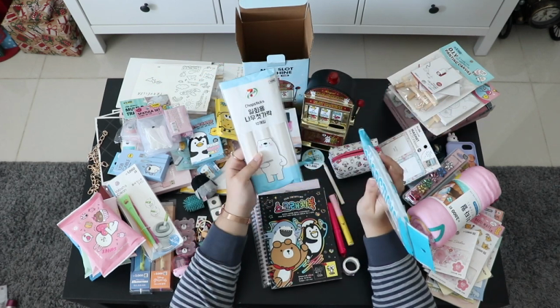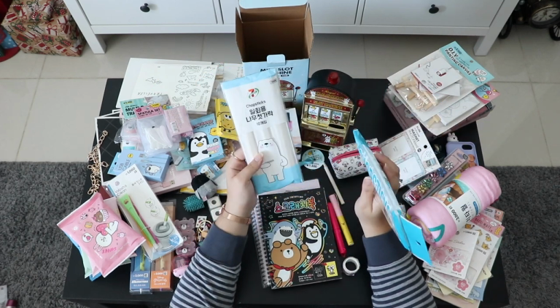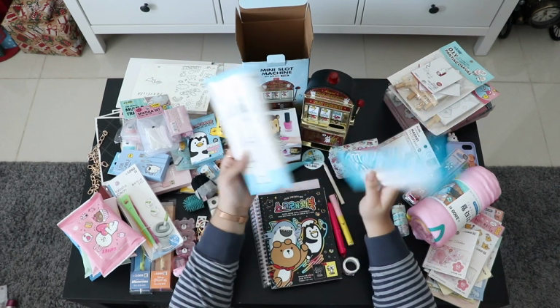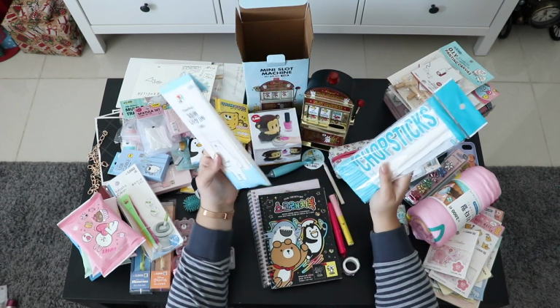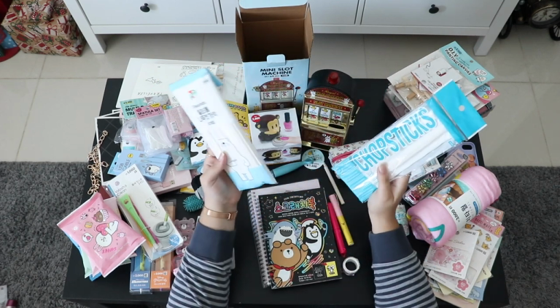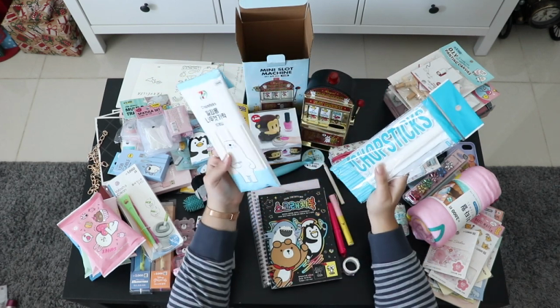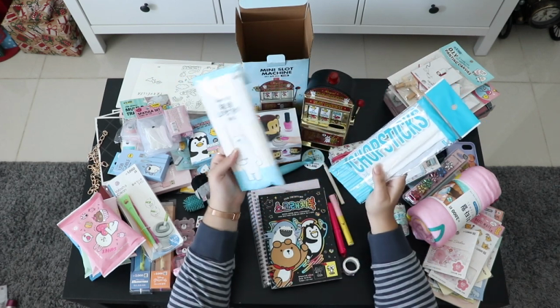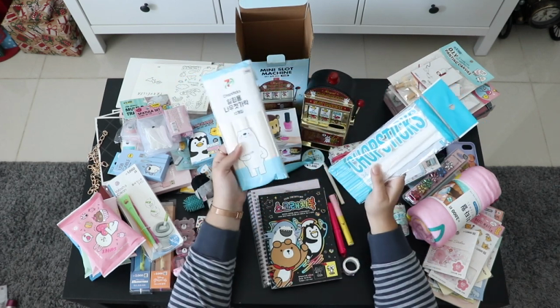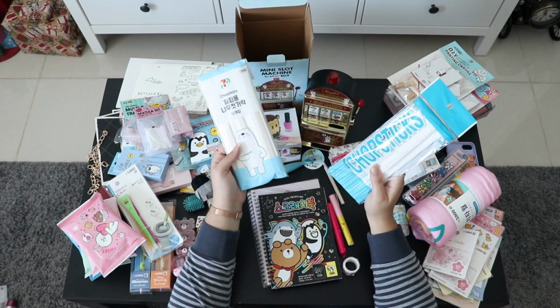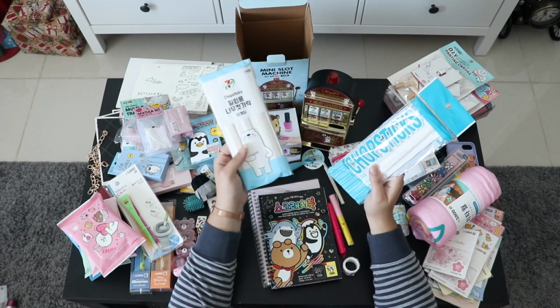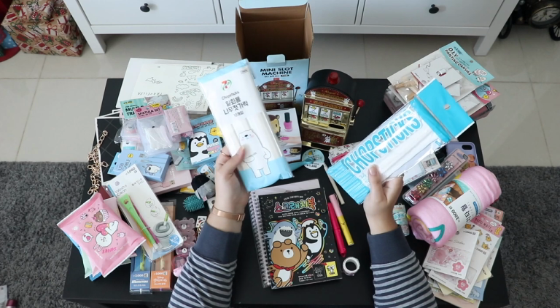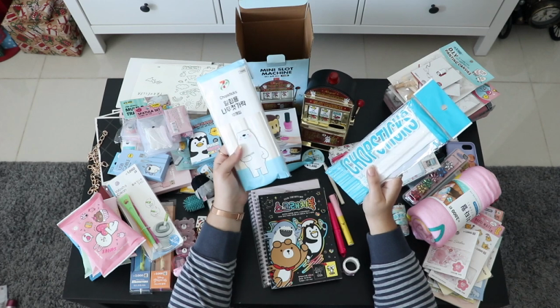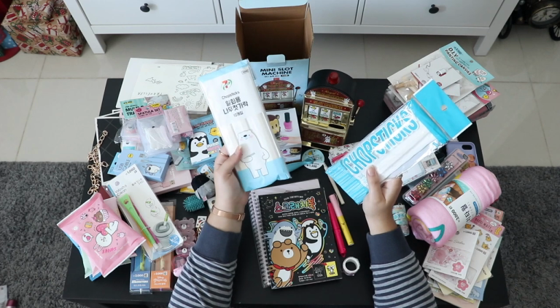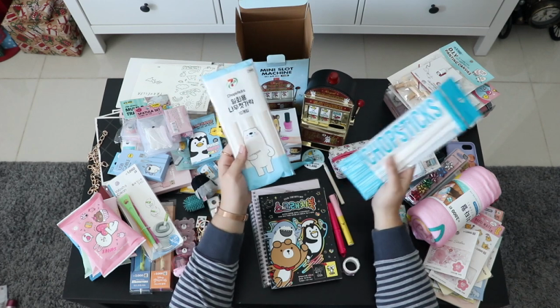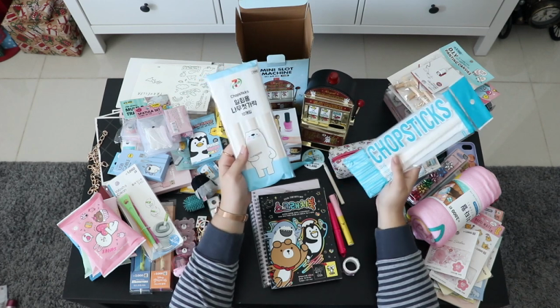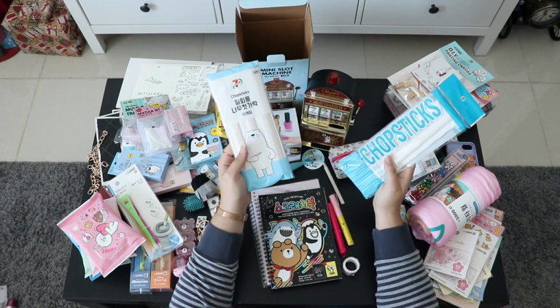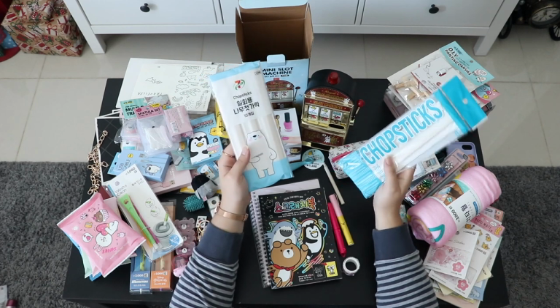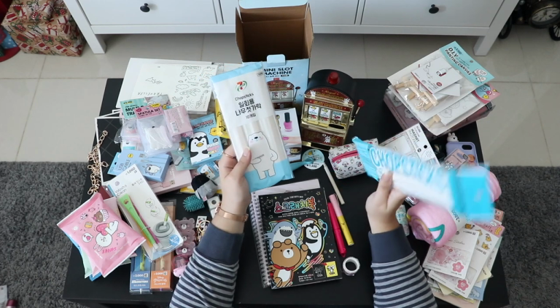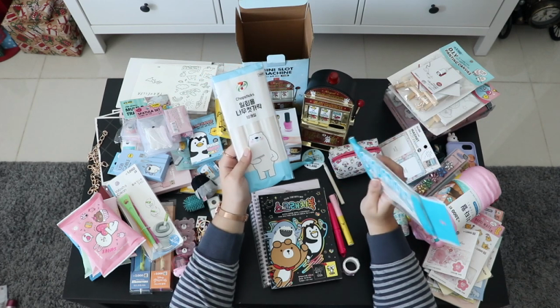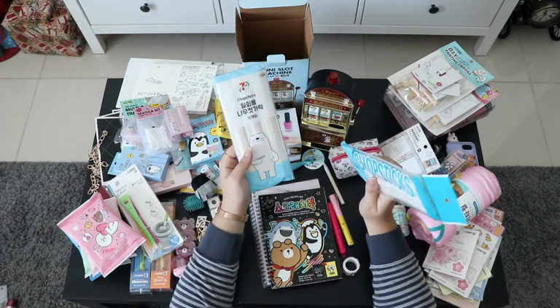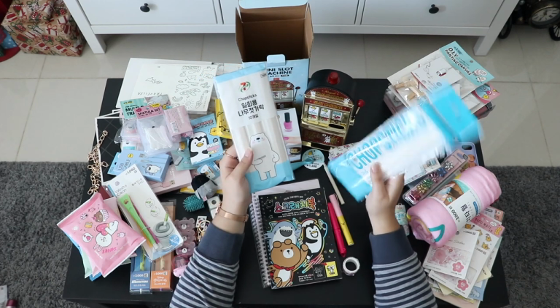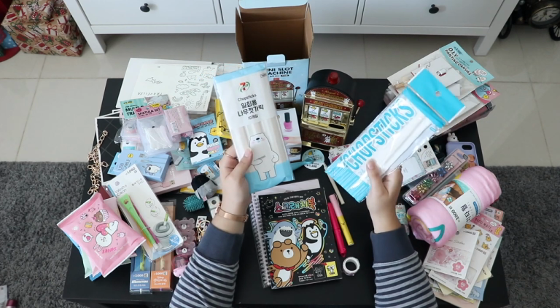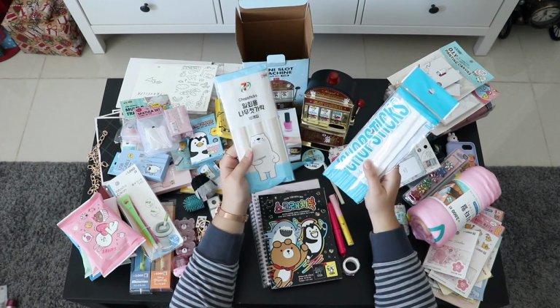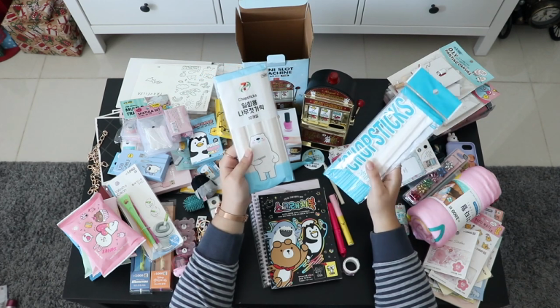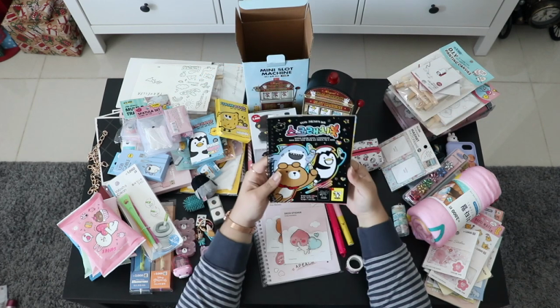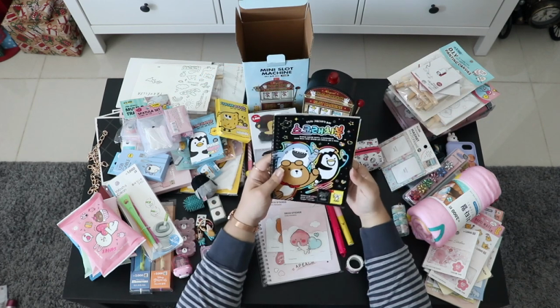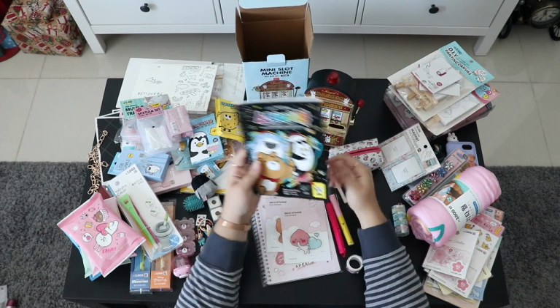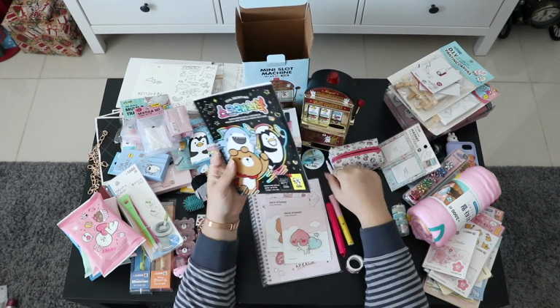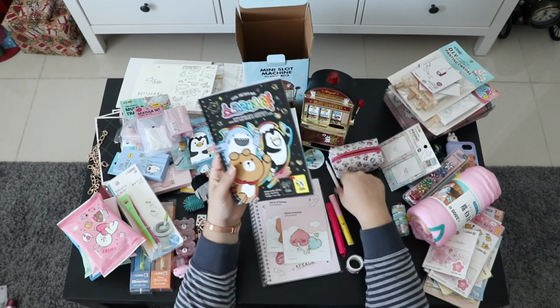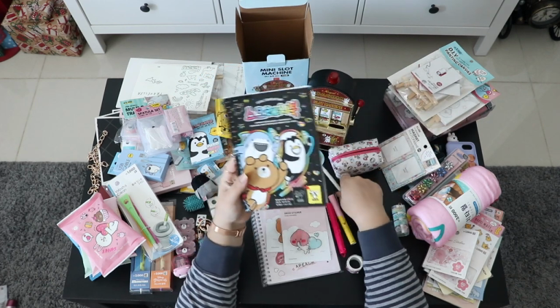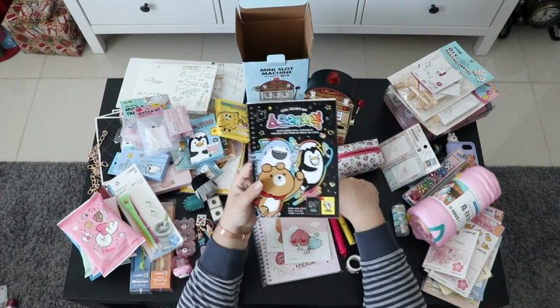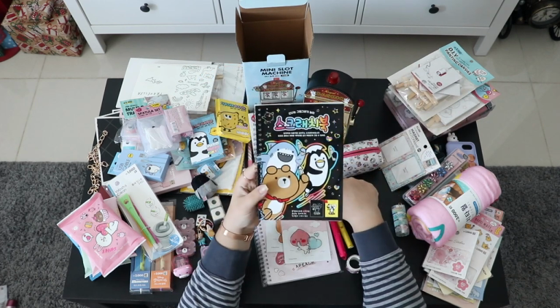I got these chopsticks from 7-Eleven — they were only 500 won and there are 10 pieces inside.